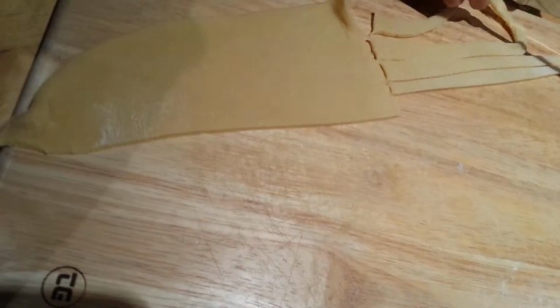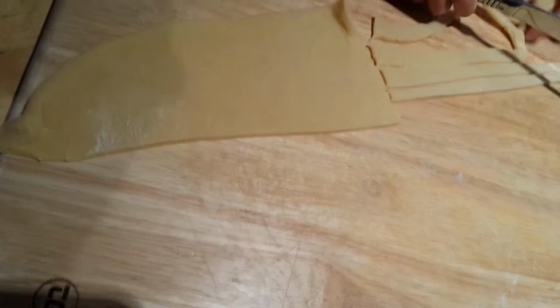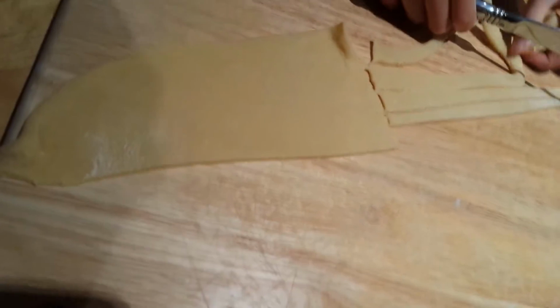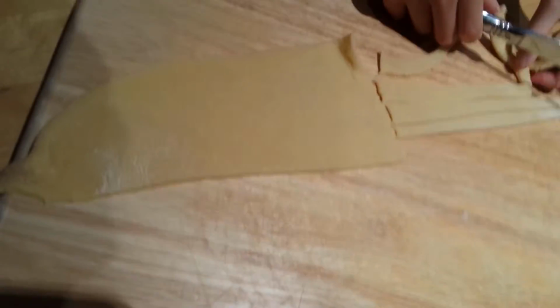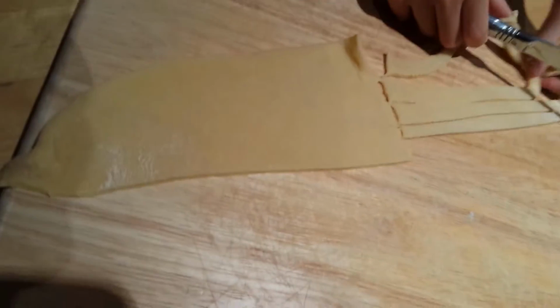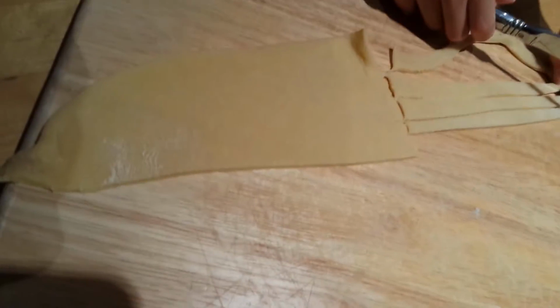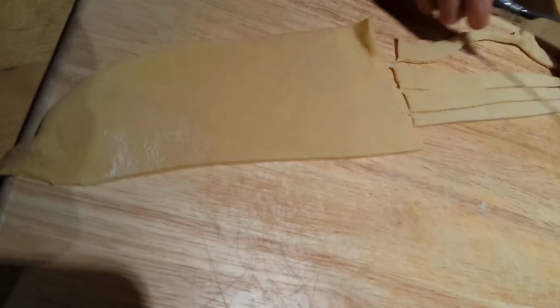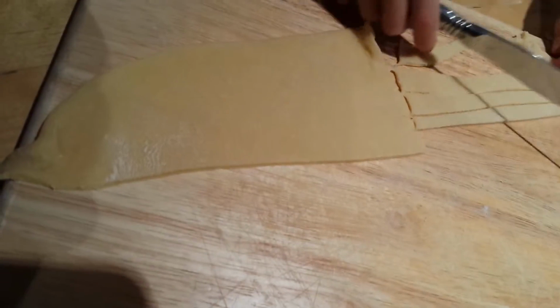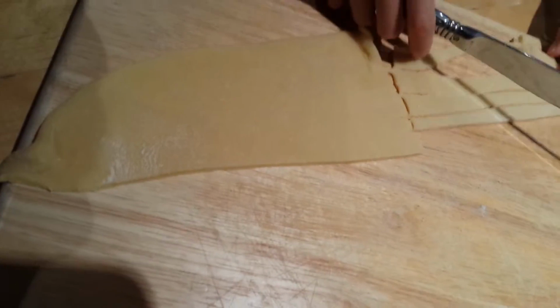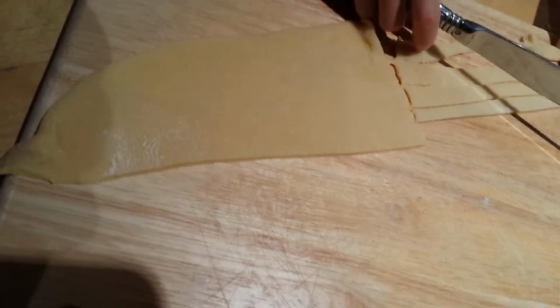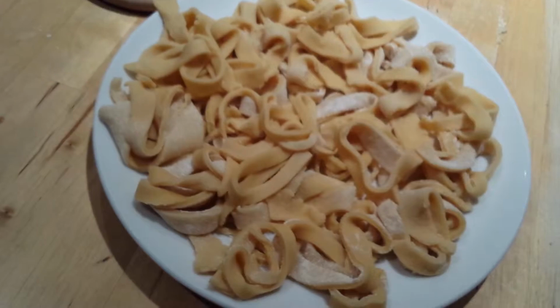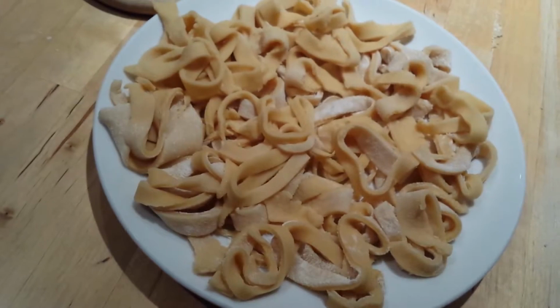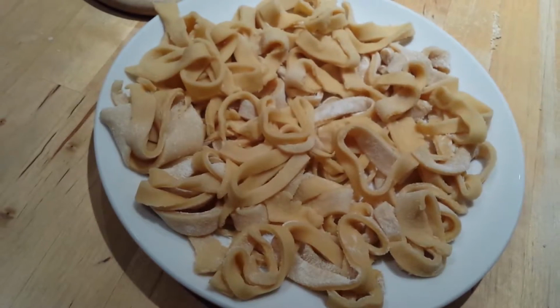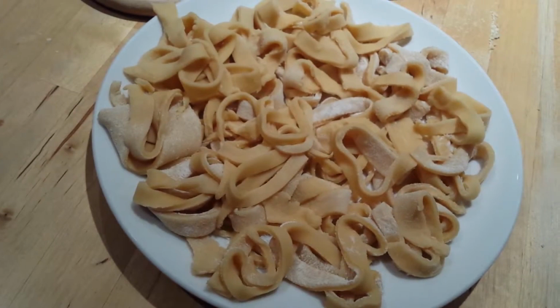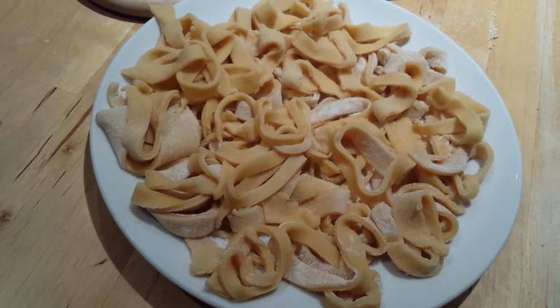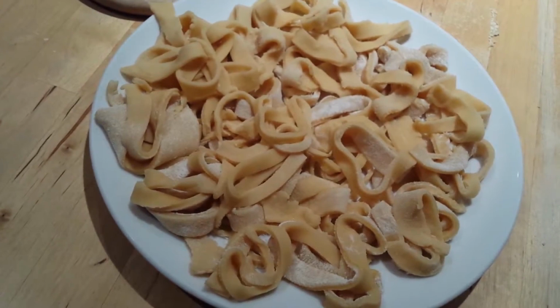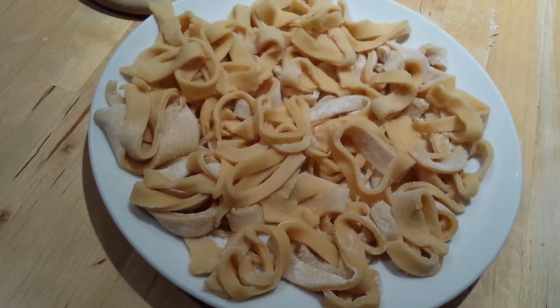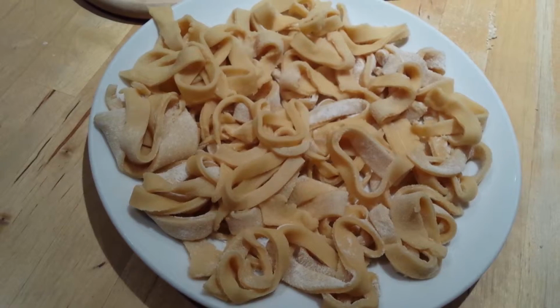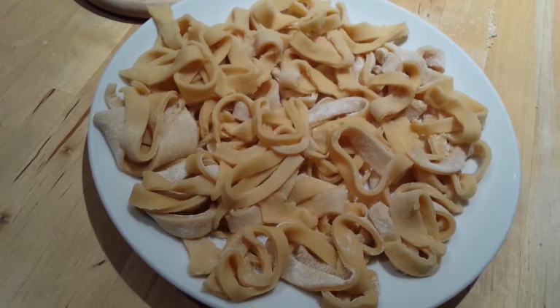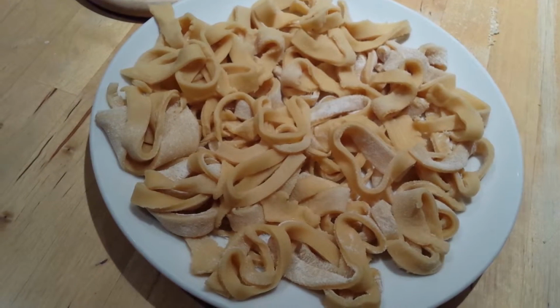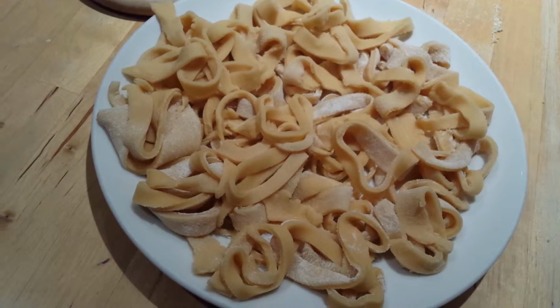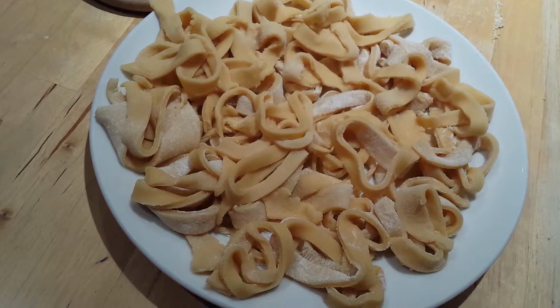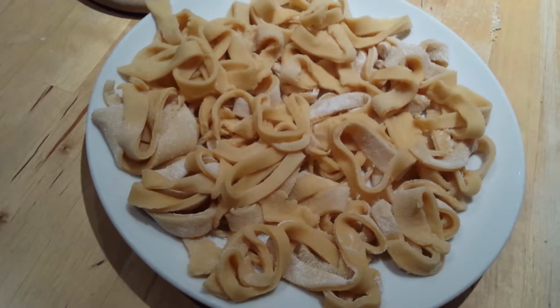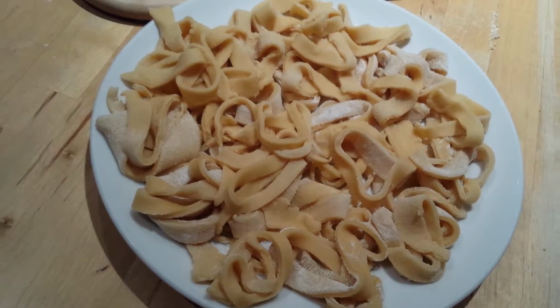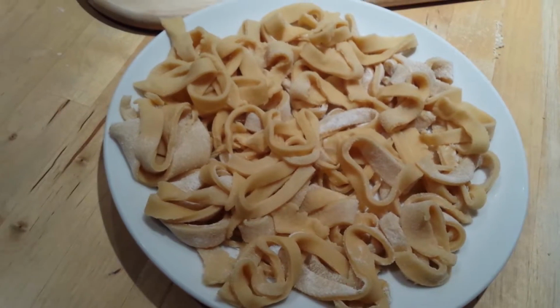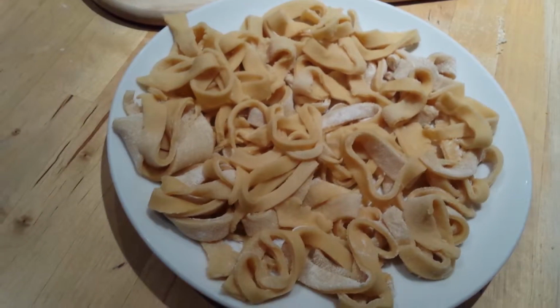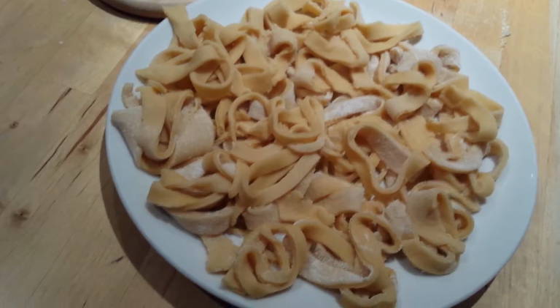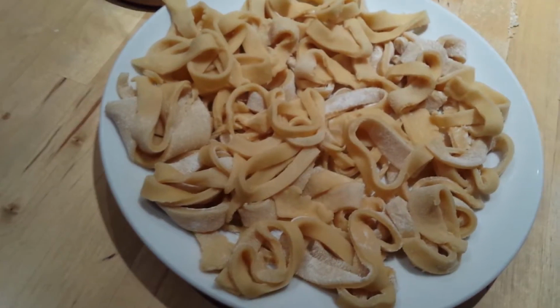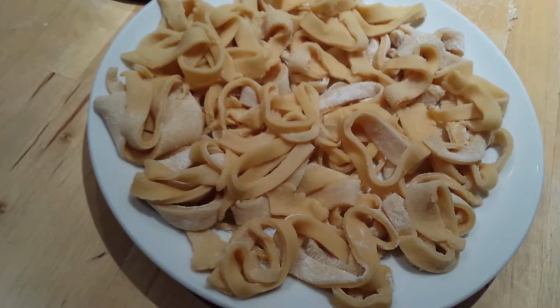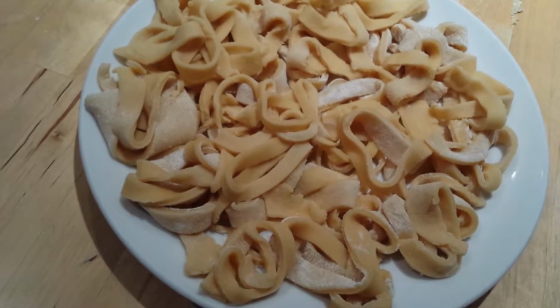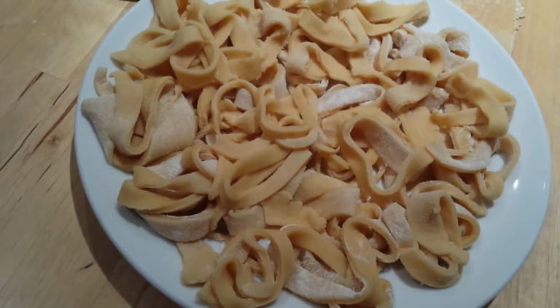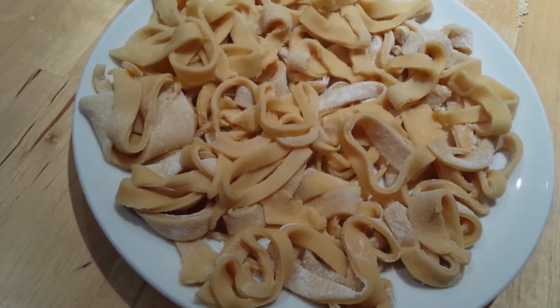We're almost done. Put it in boiling water and cook for three minutes.